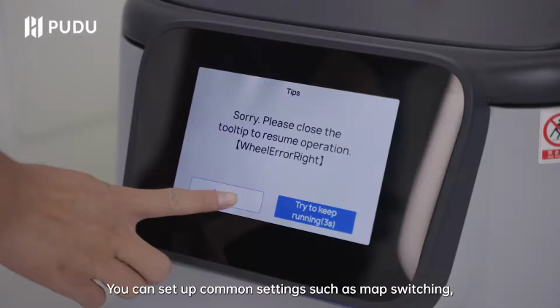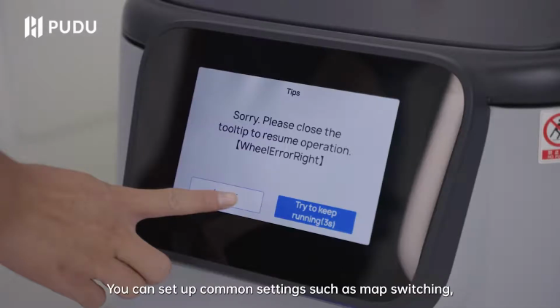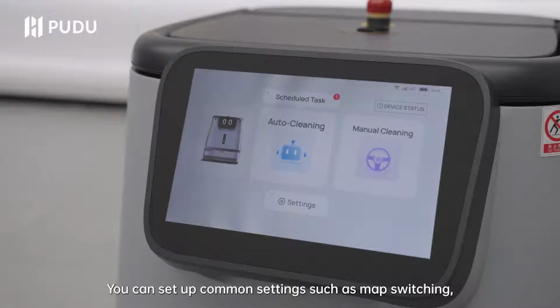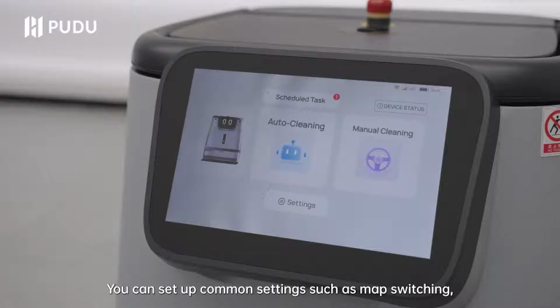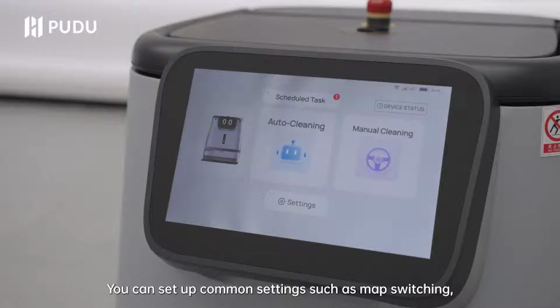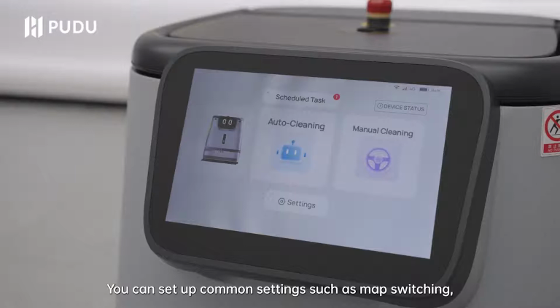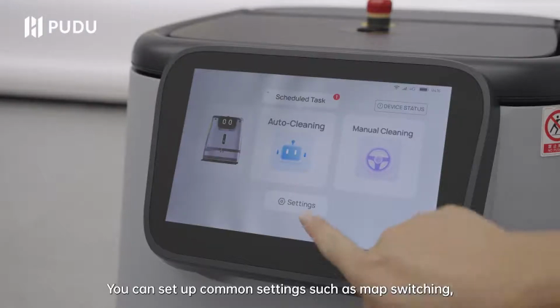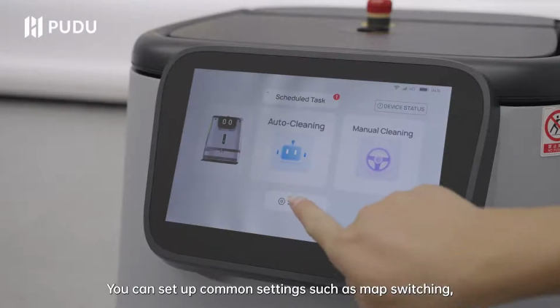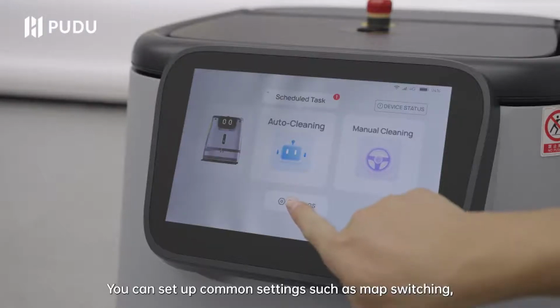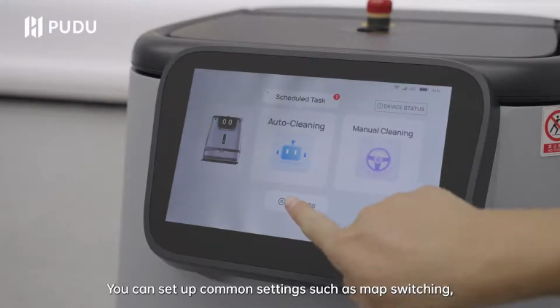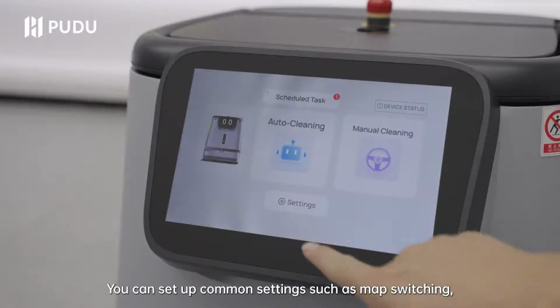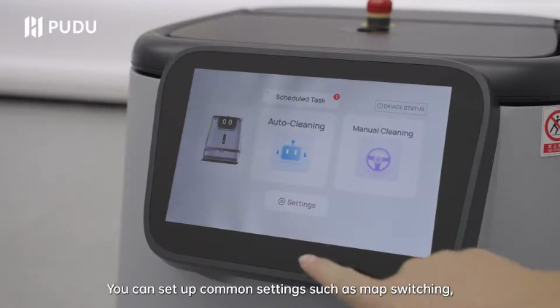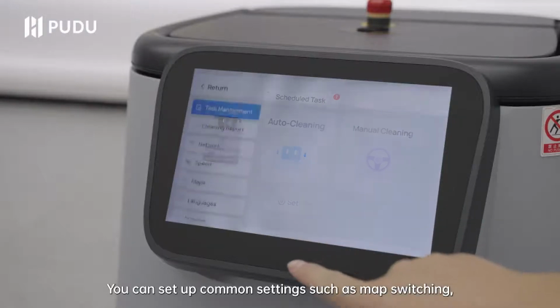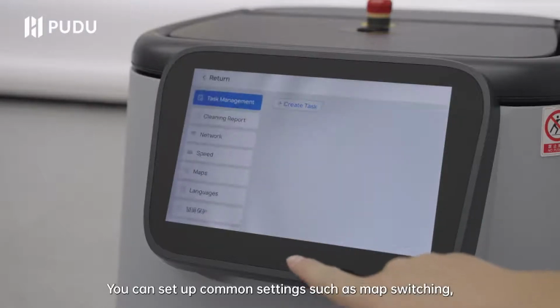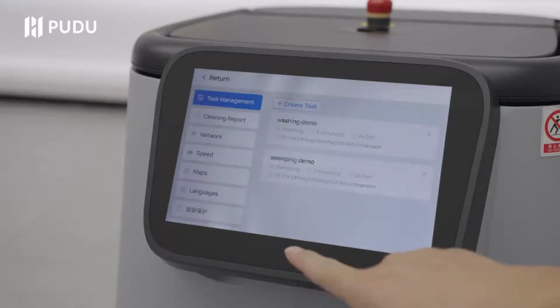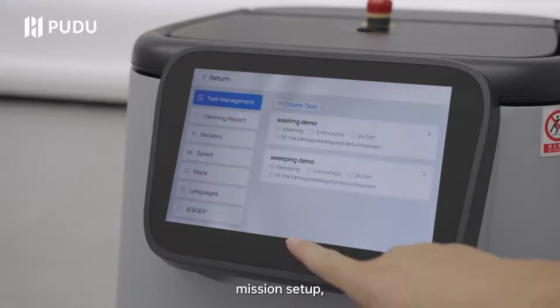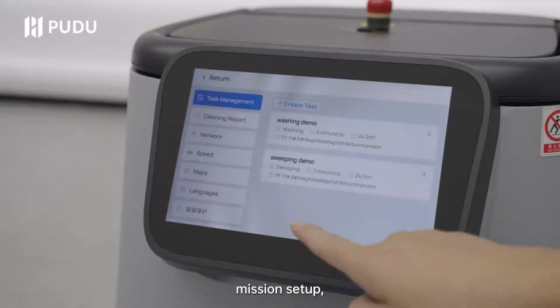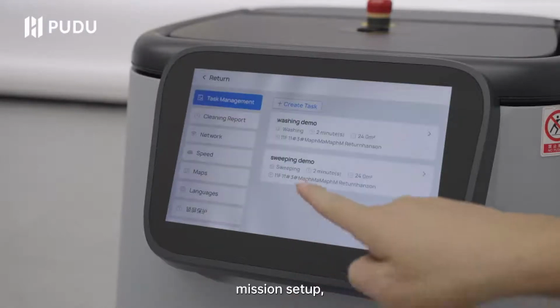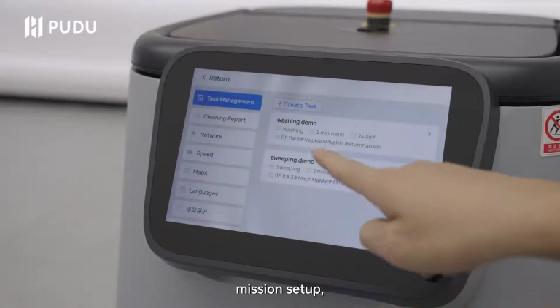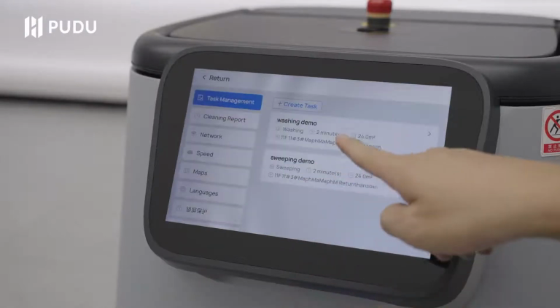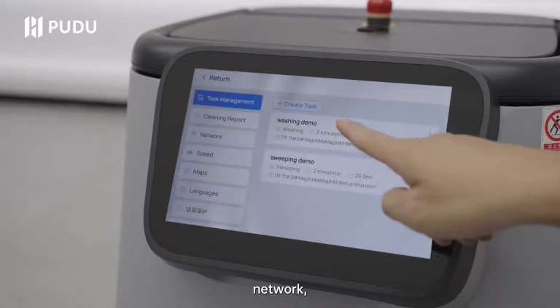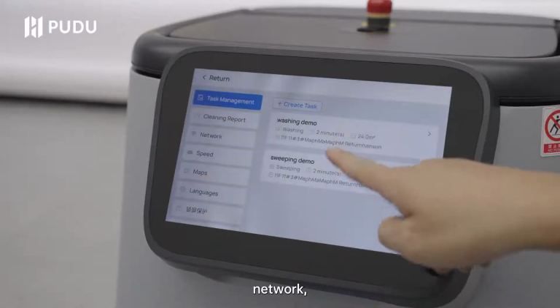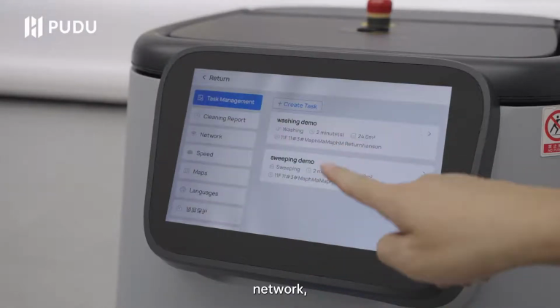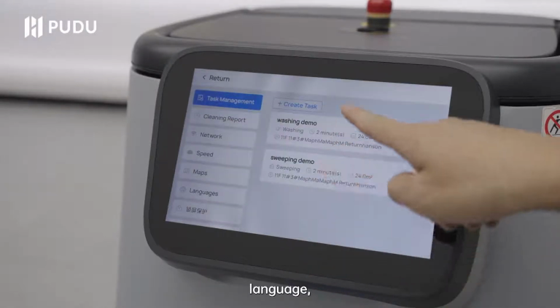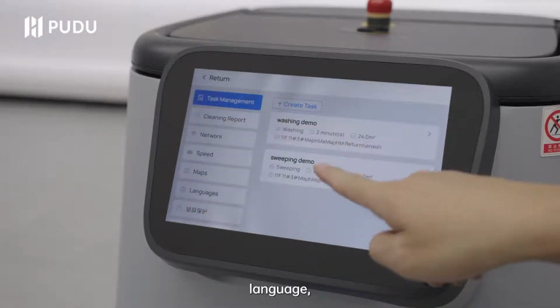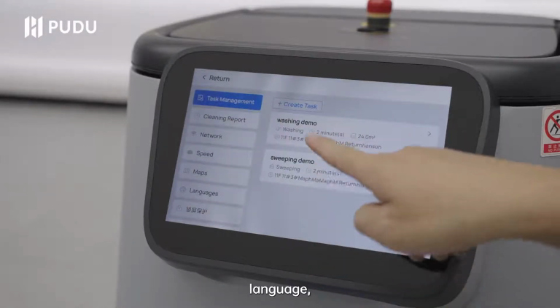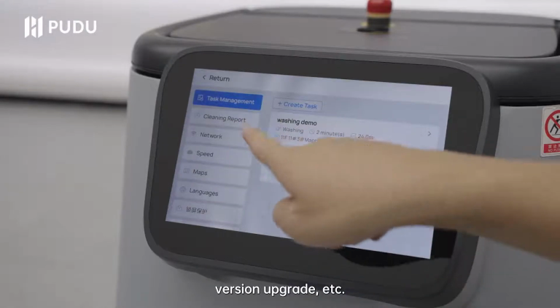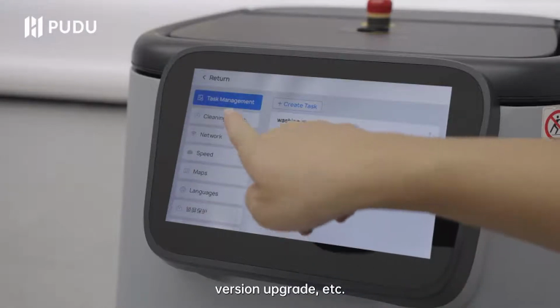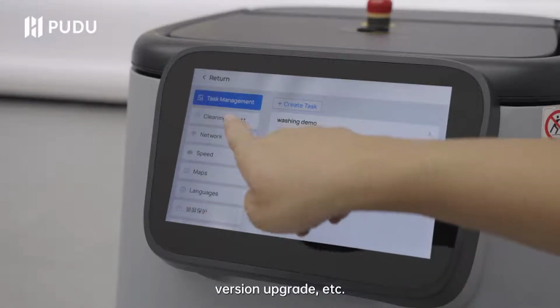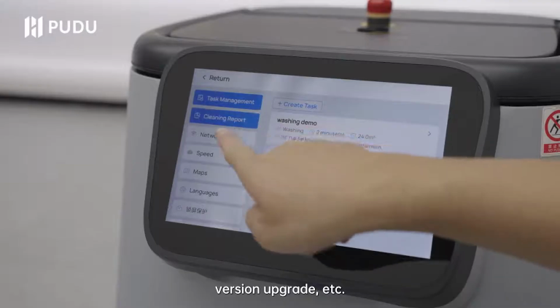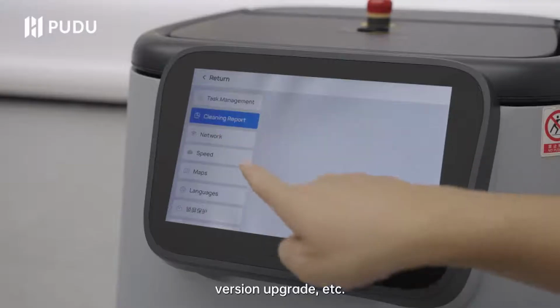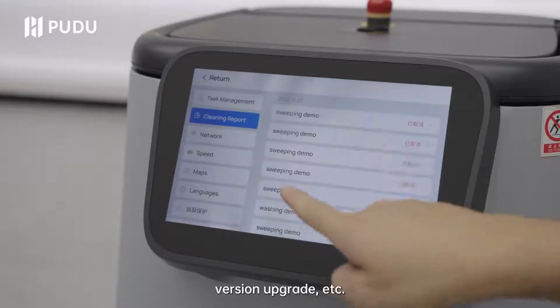You can set up common settings such as map switching, mission setup, network, language, version upgrade, etc.